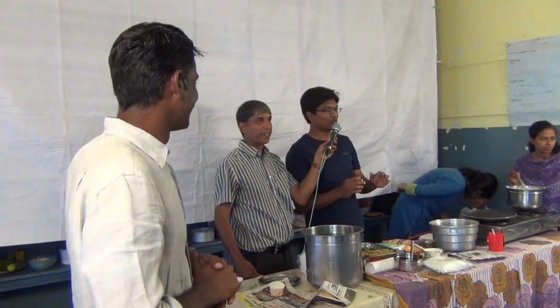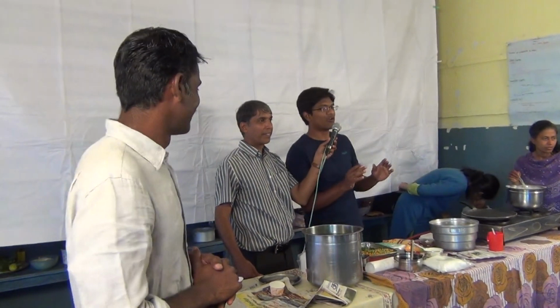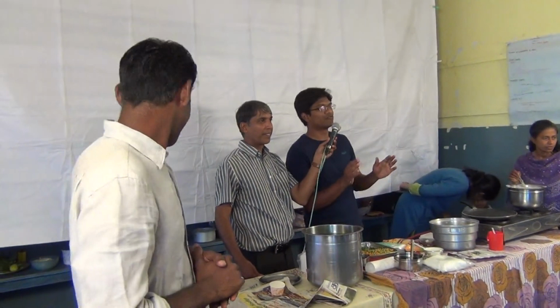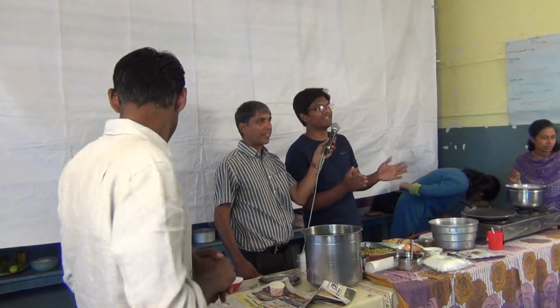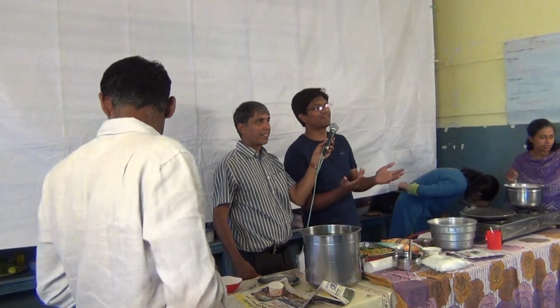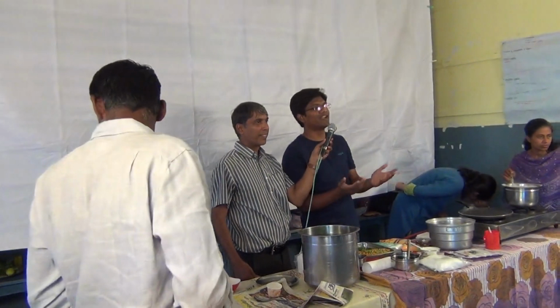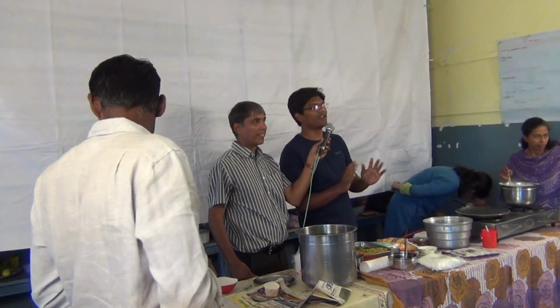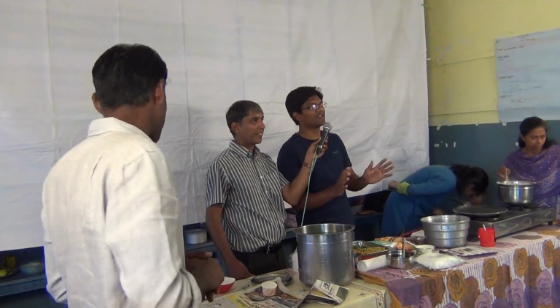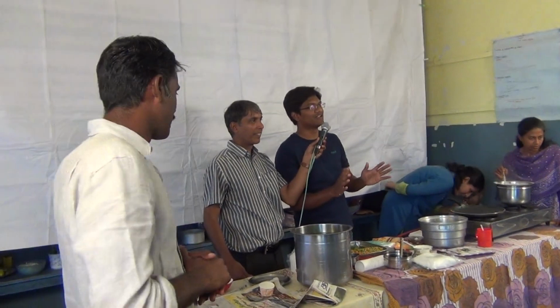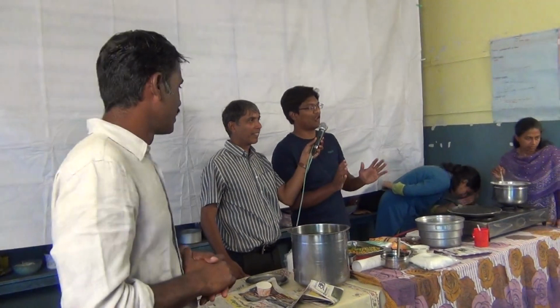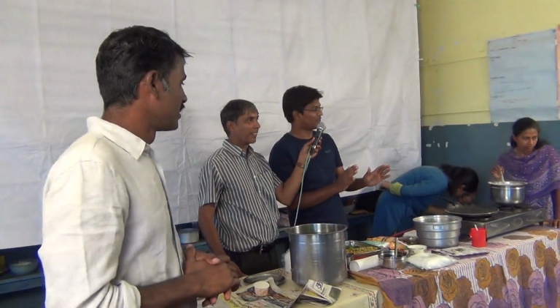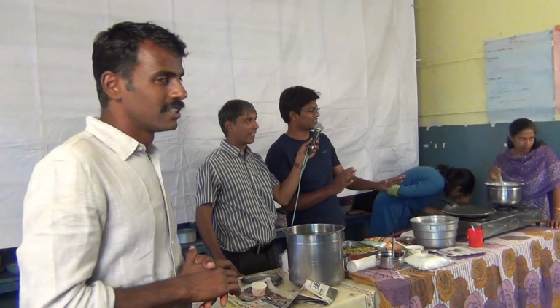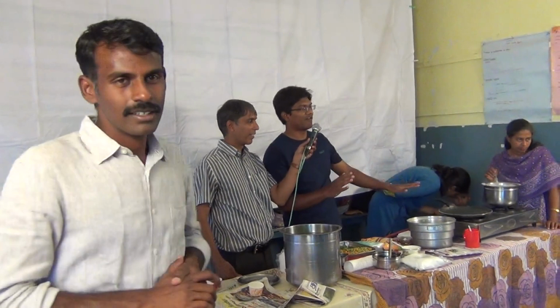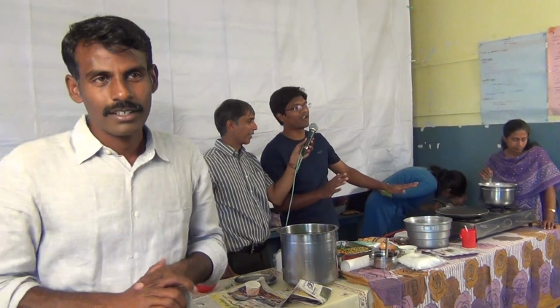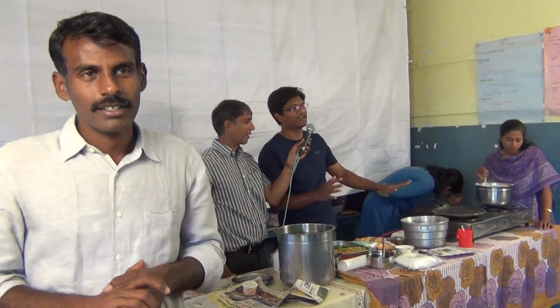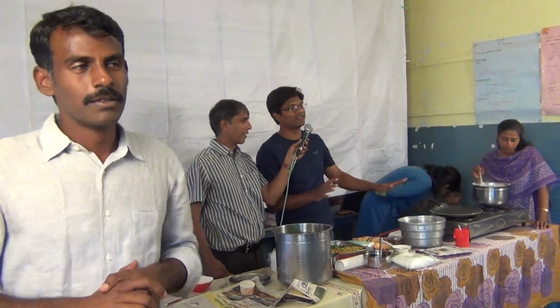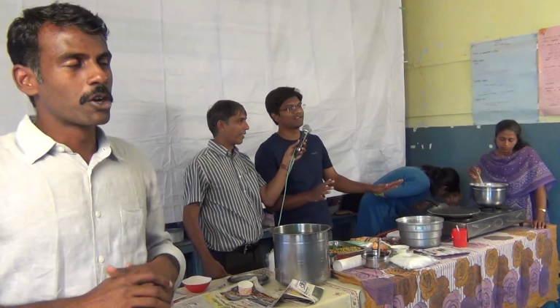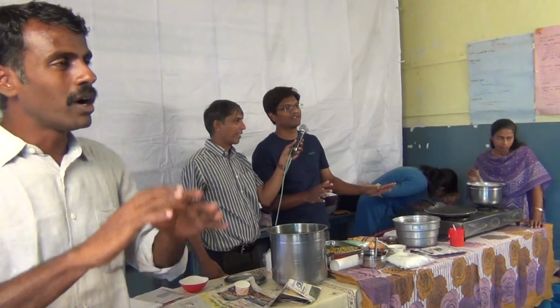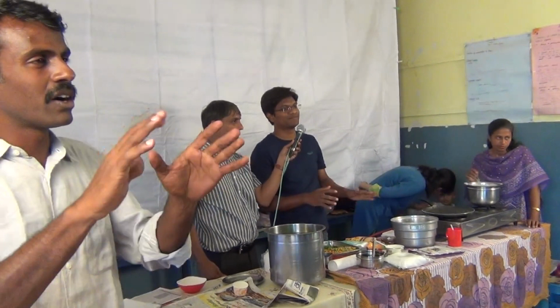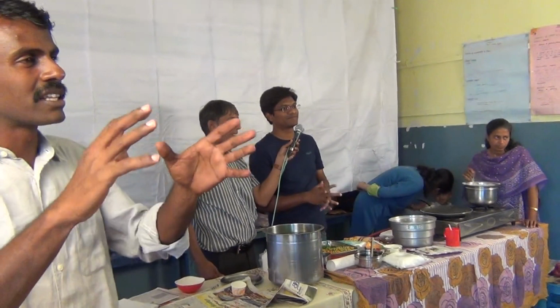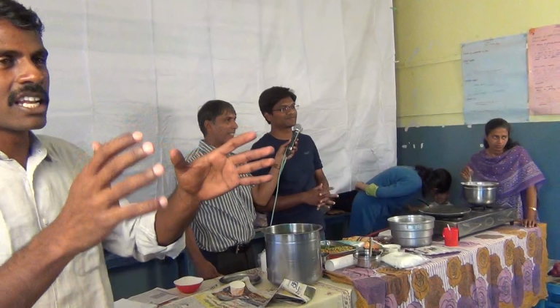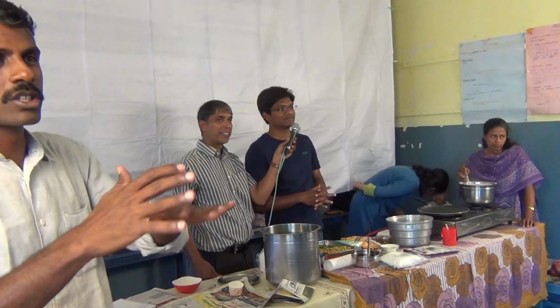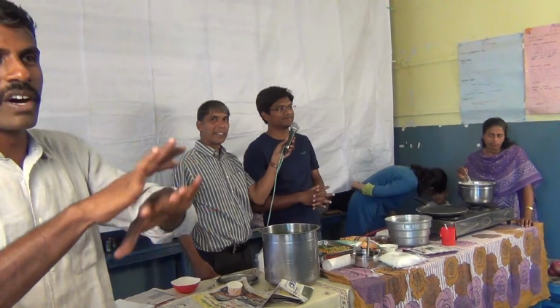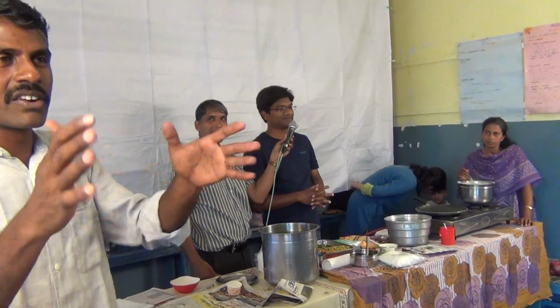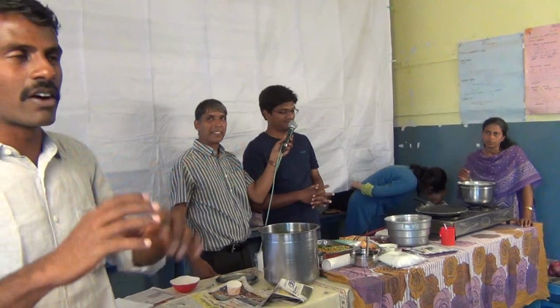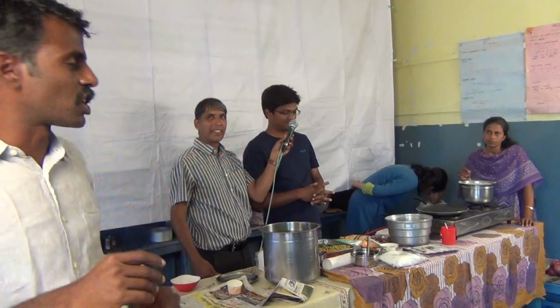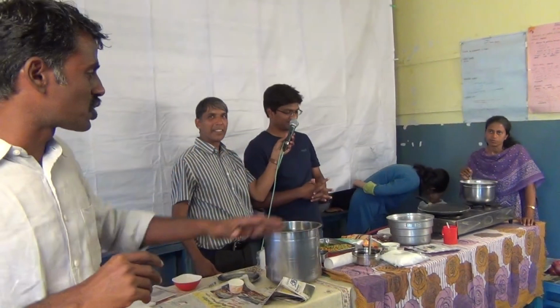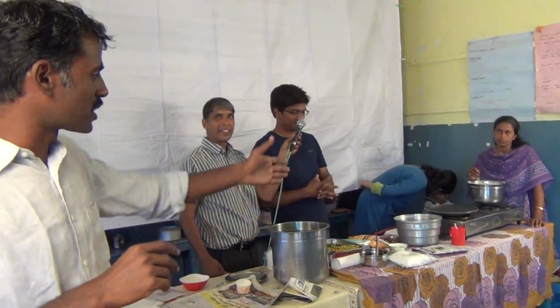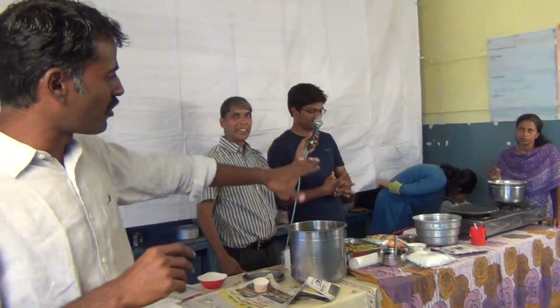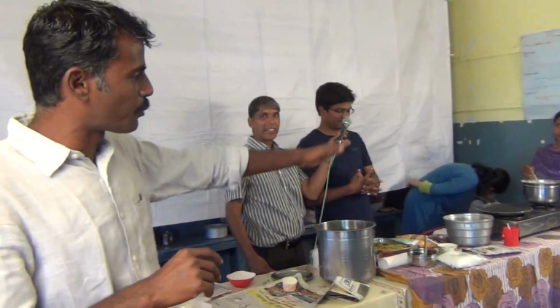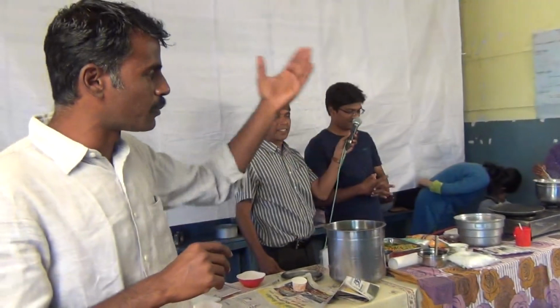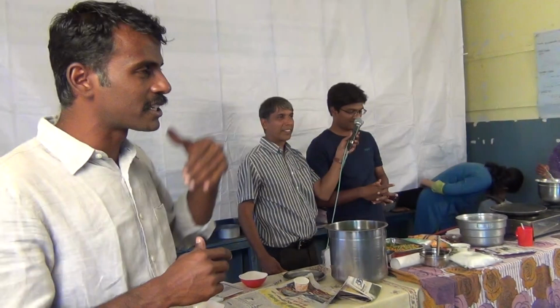So you don't have to deep fry it or anything, you just have to fry it. If you want to make a cutlet, we will just fry it.